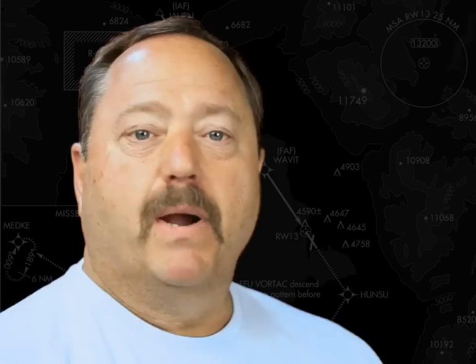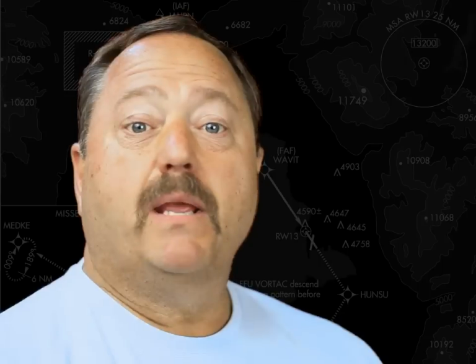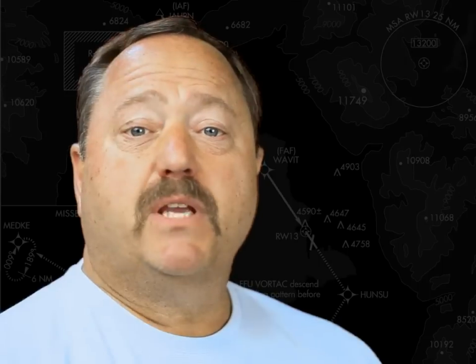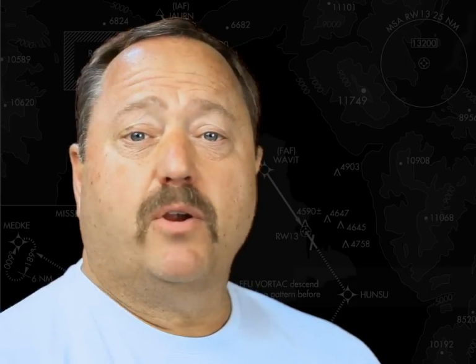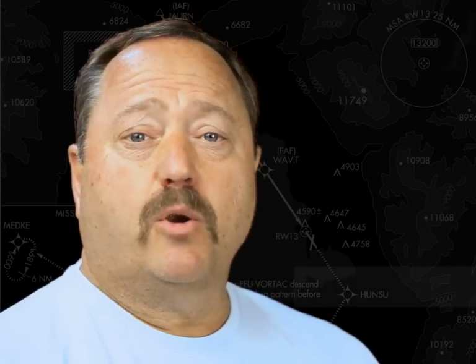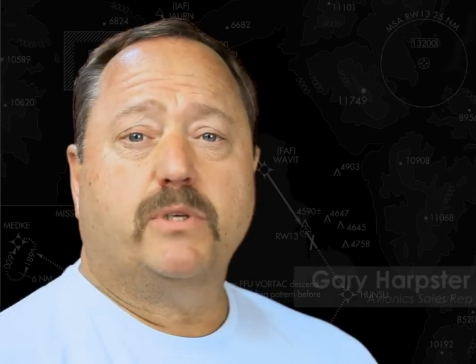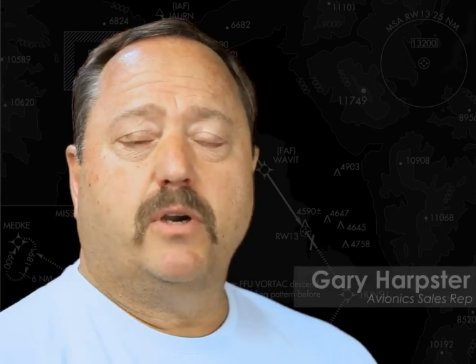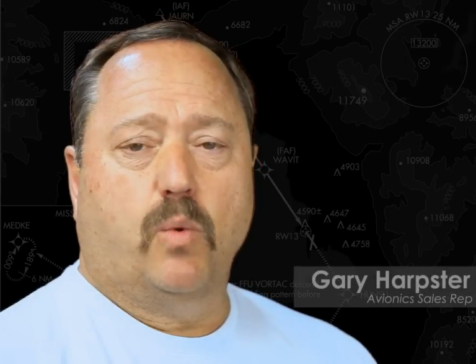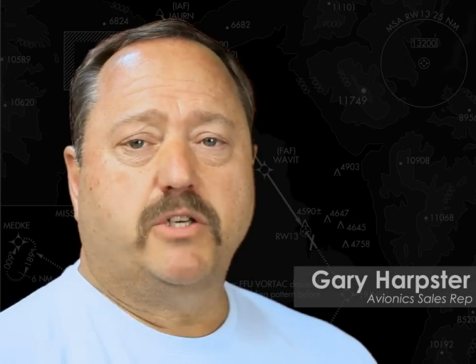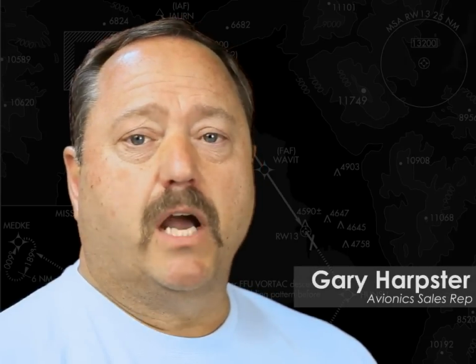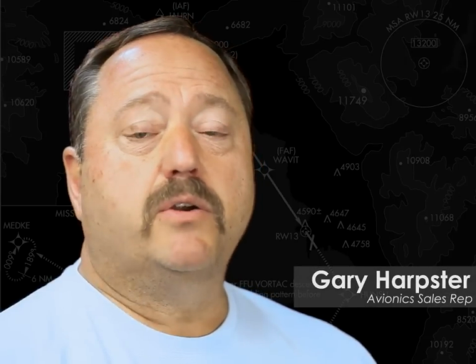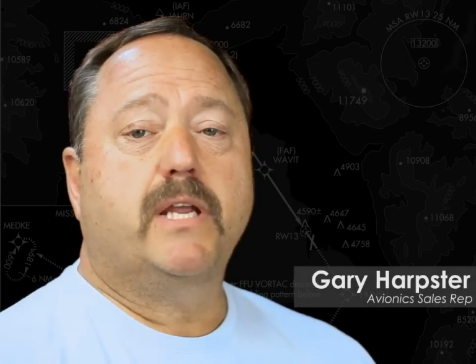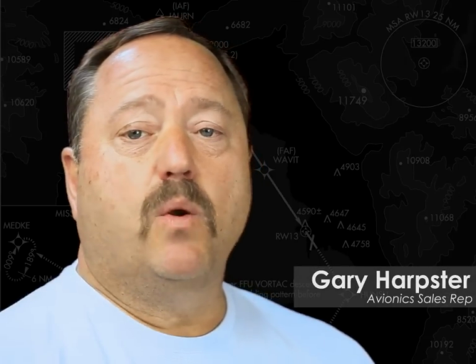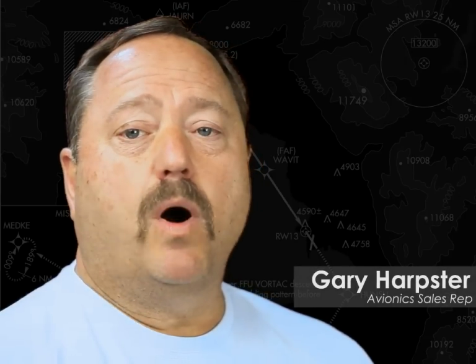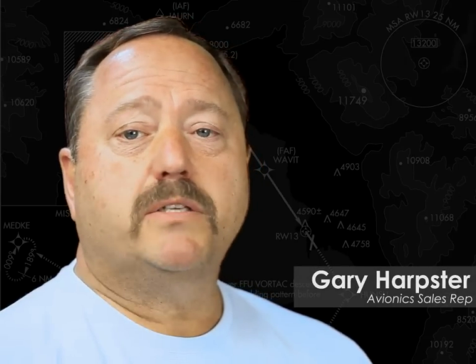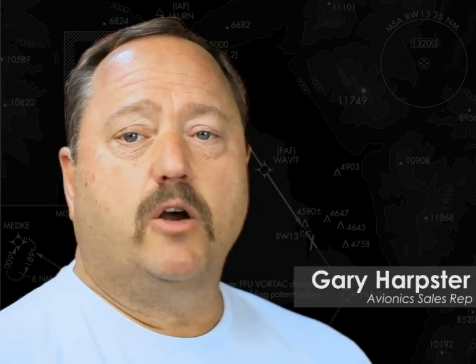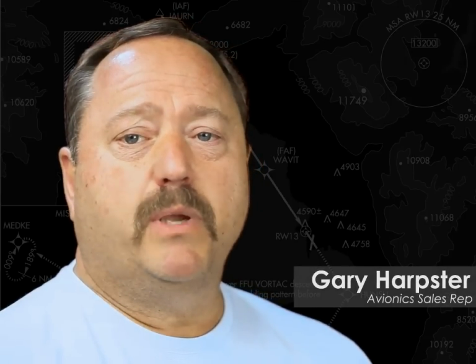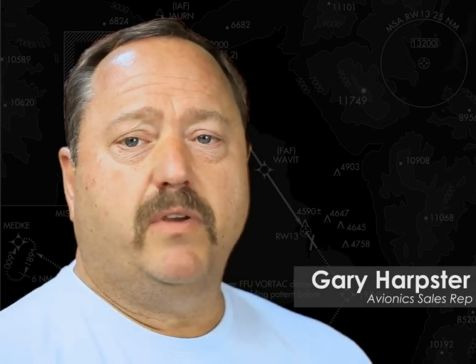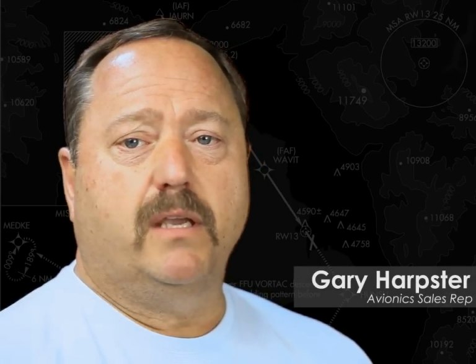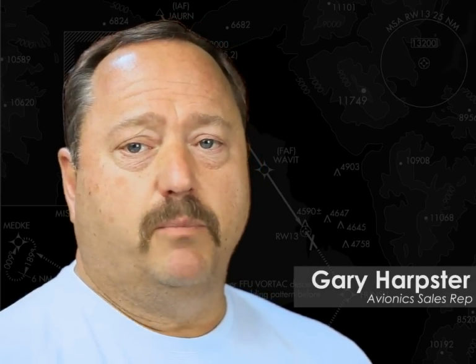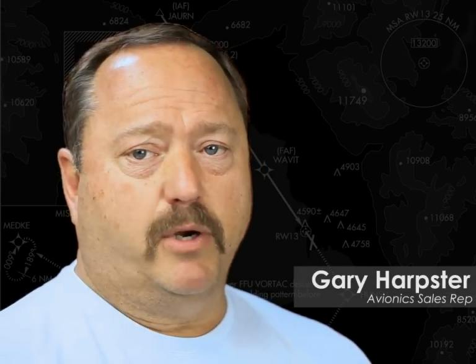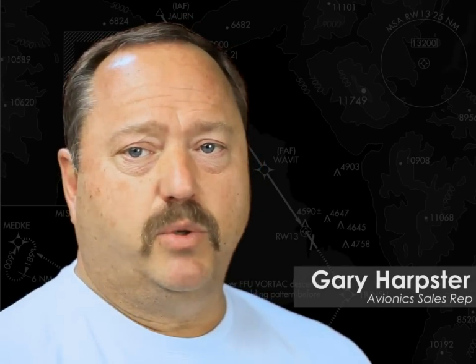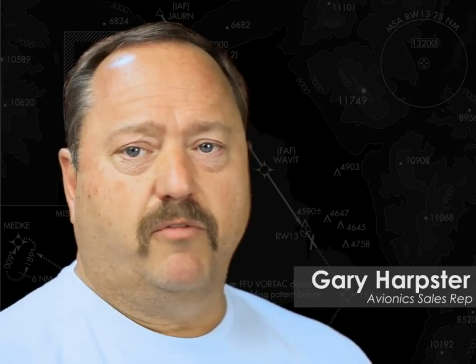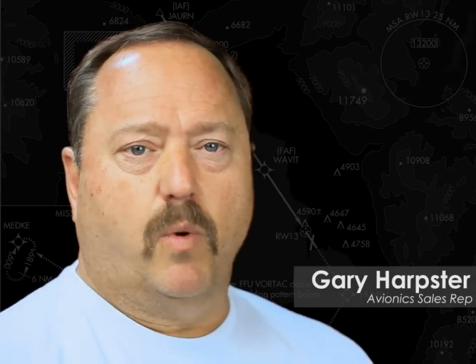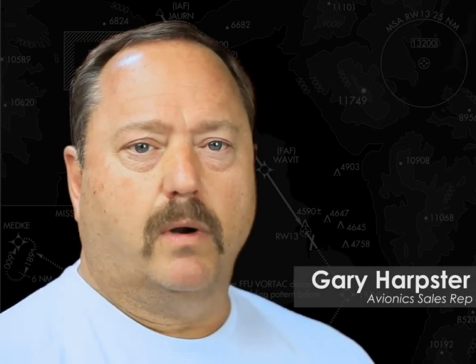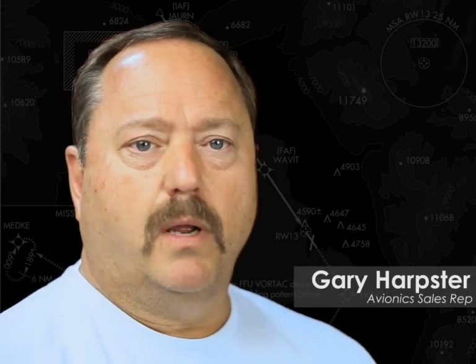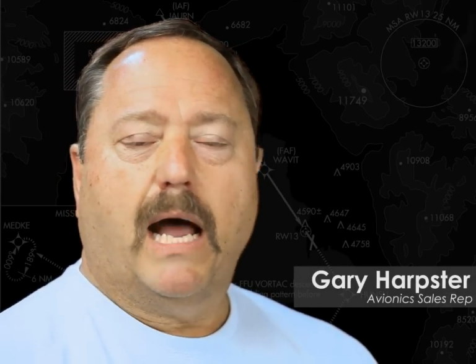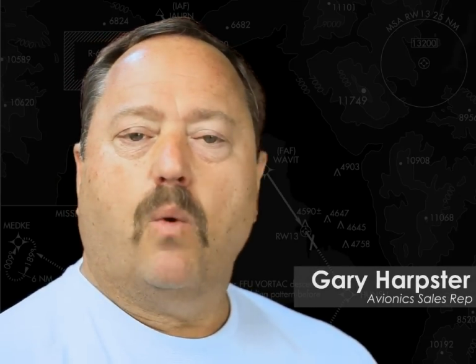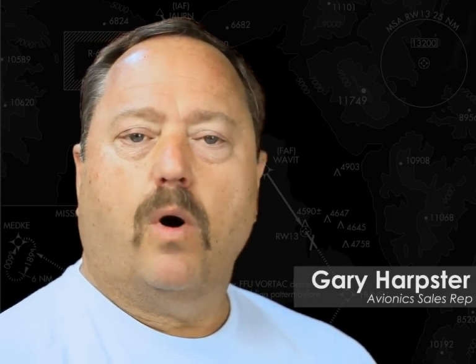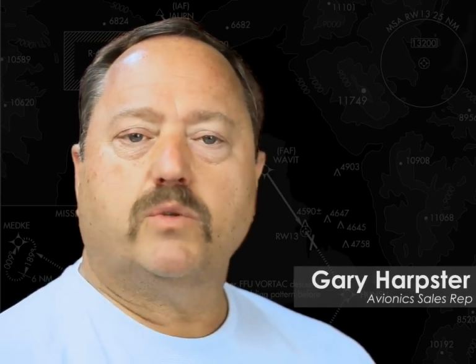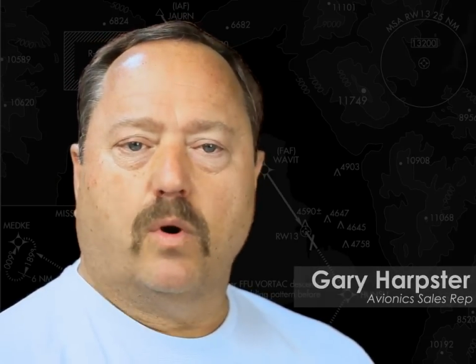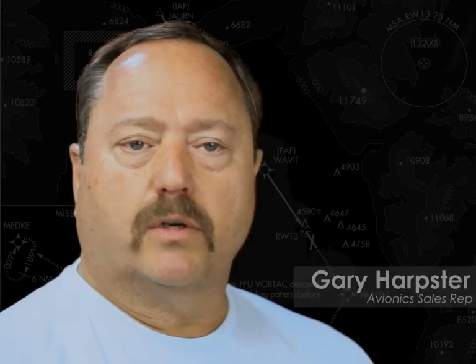My name is Gary Harpster and you're watching Understanding WAAS and LPV, Part 2 of 4: How WAAS Works.